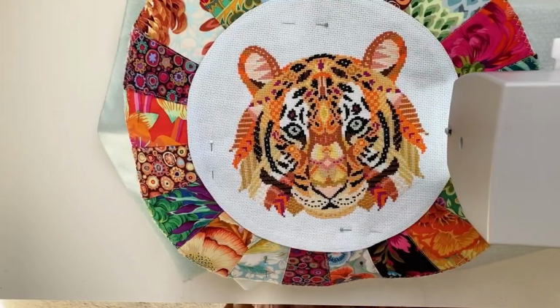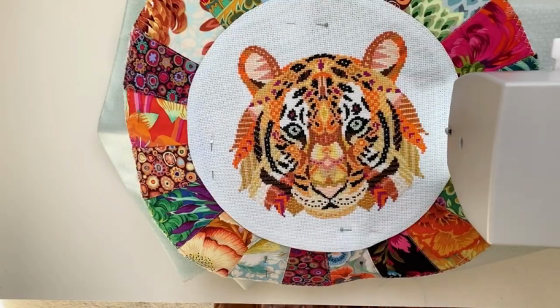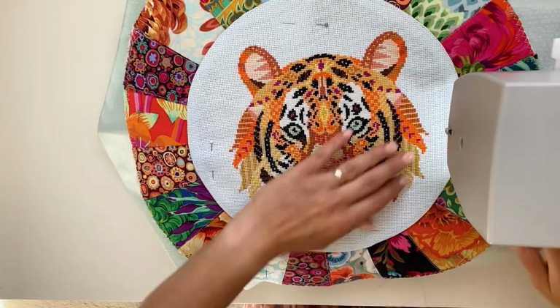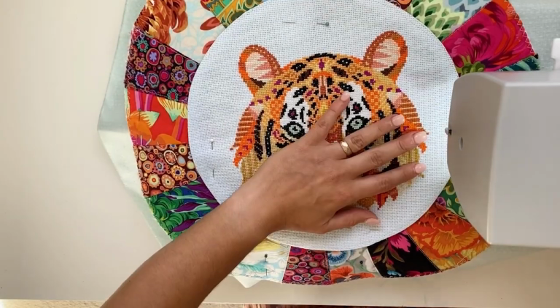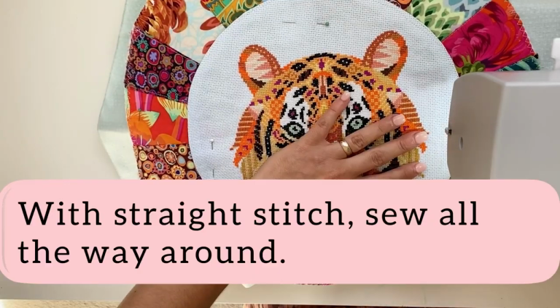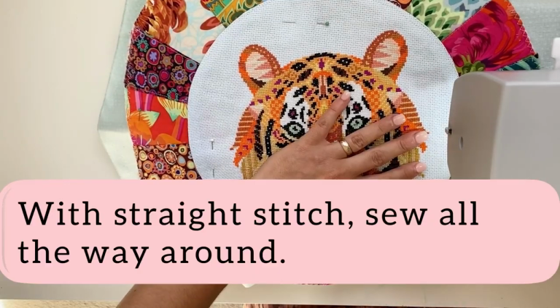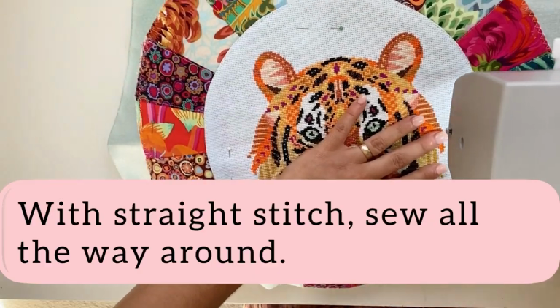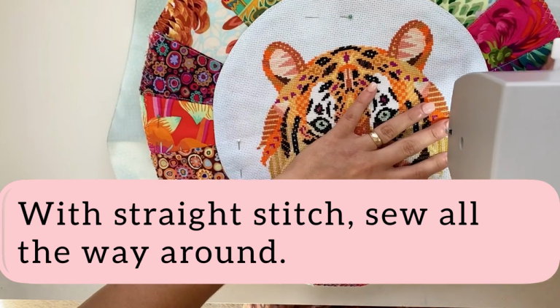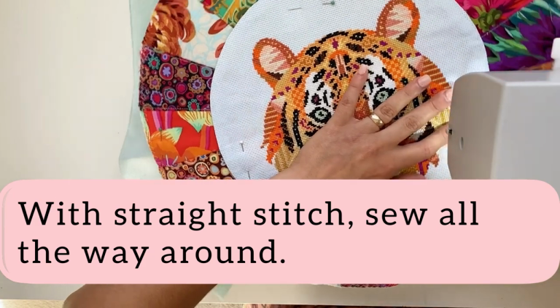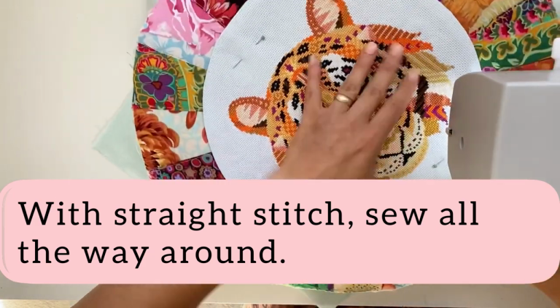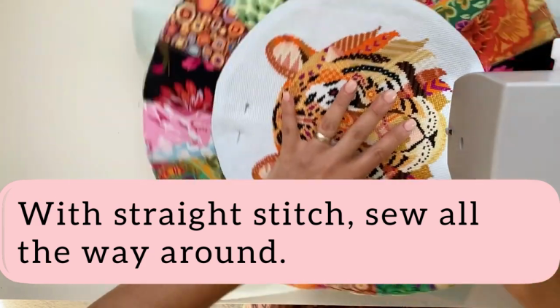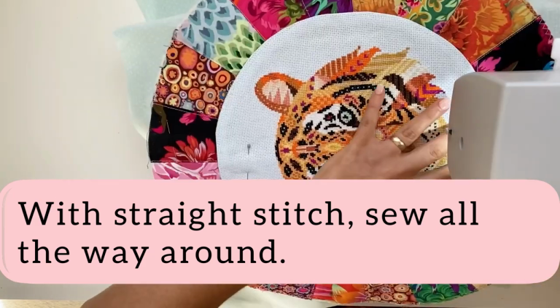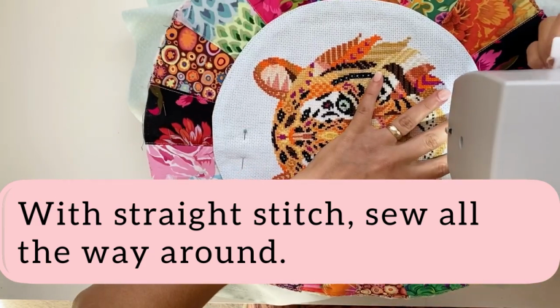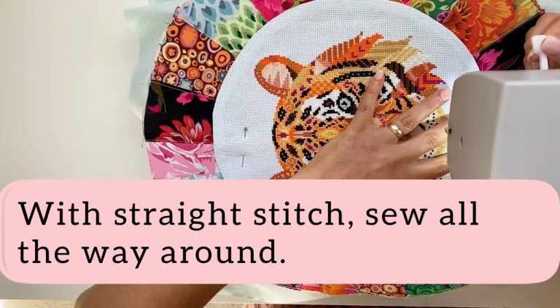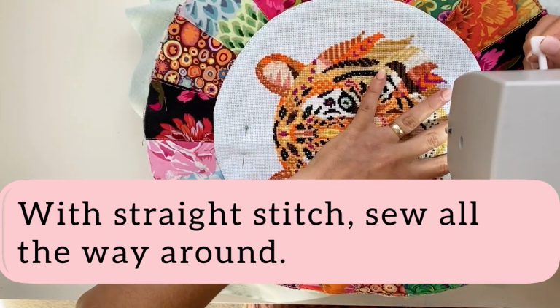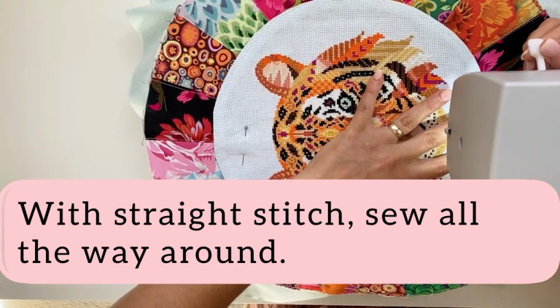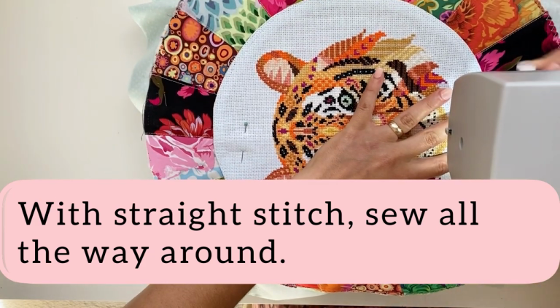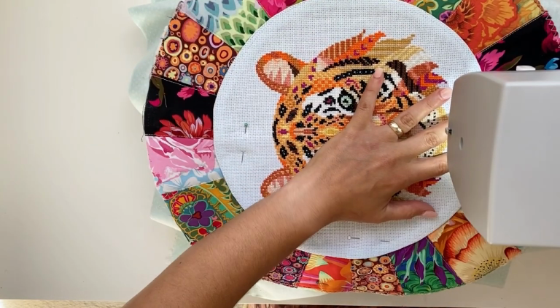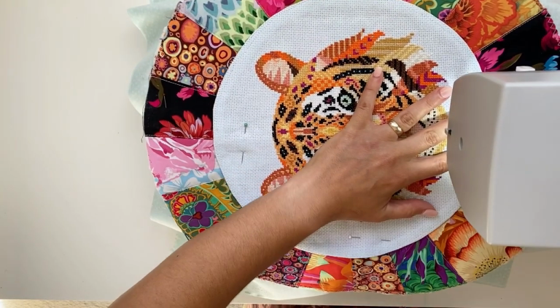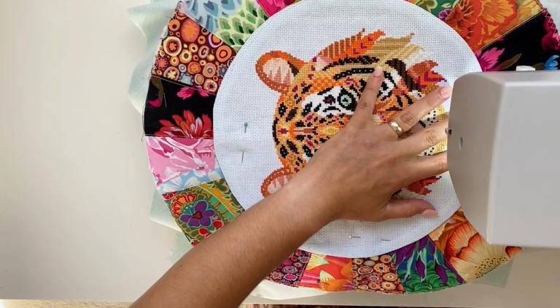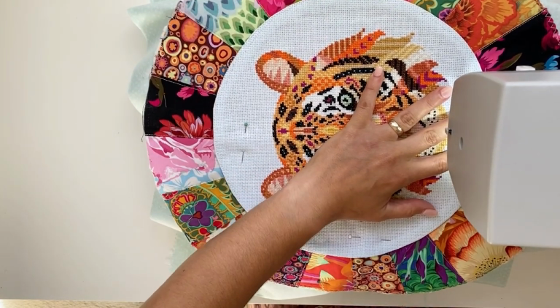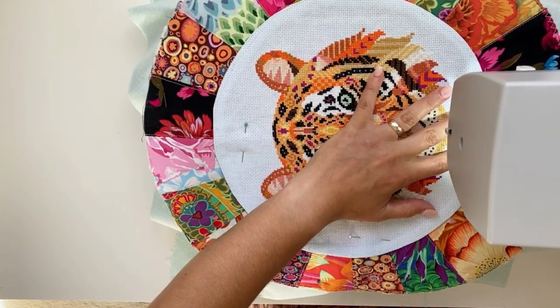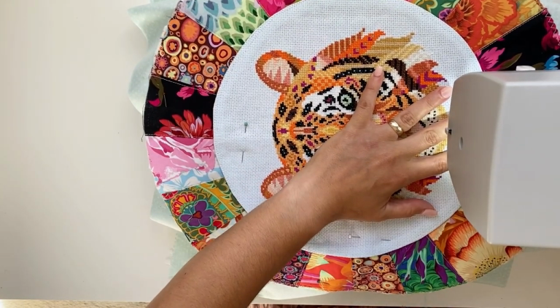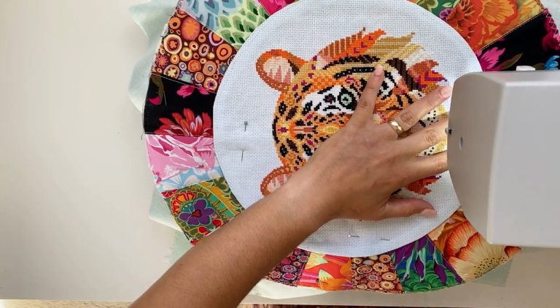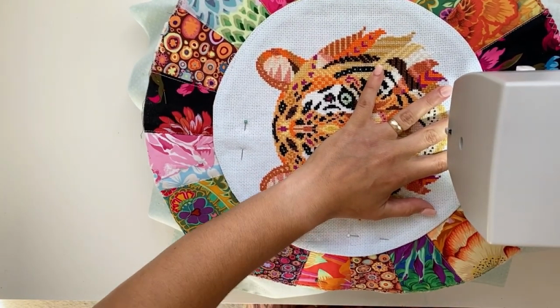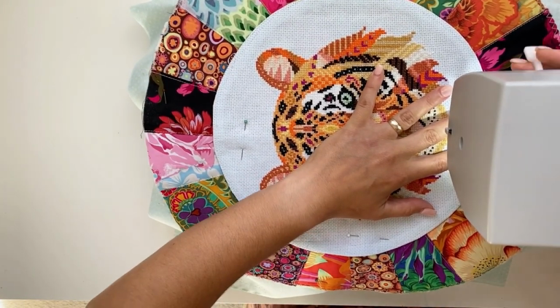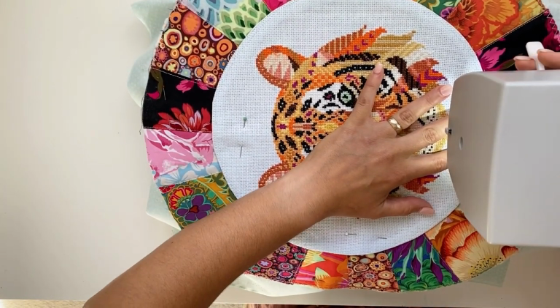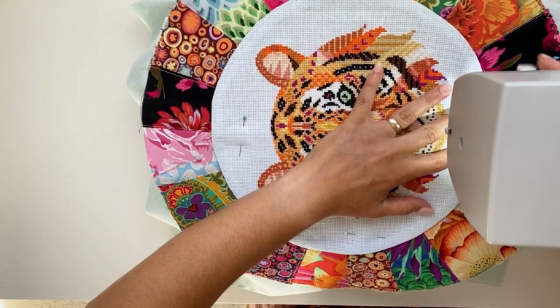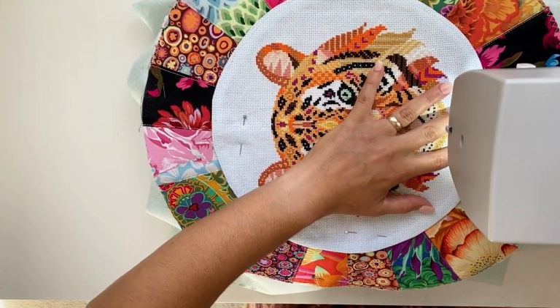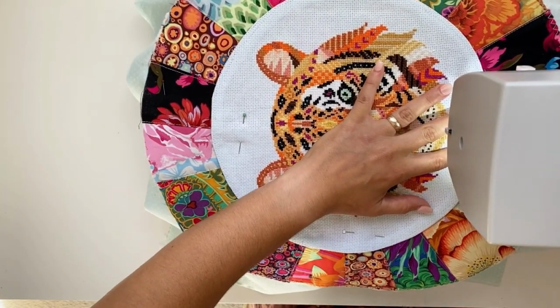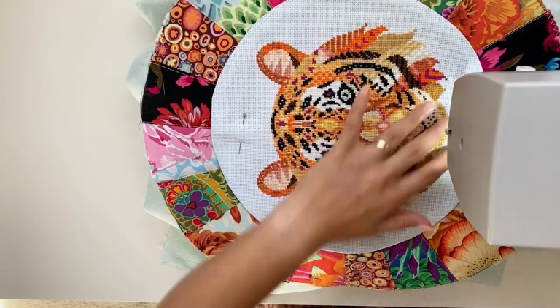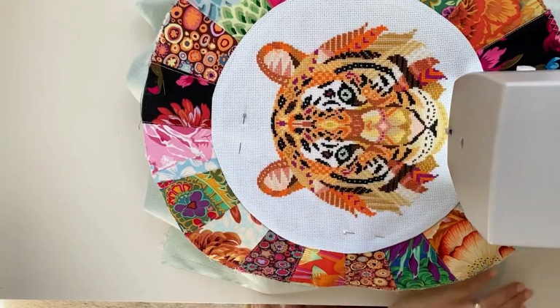Add to your machine using straight stitch and an eighth of an inch seam allowance, and sew all the way around.